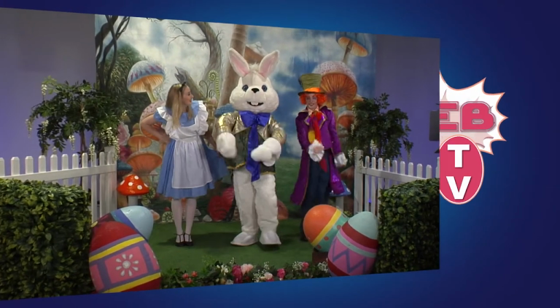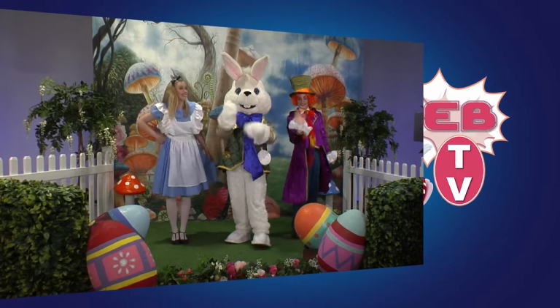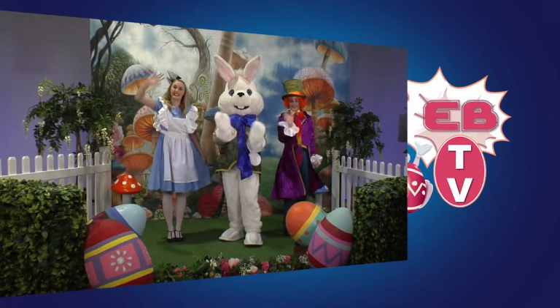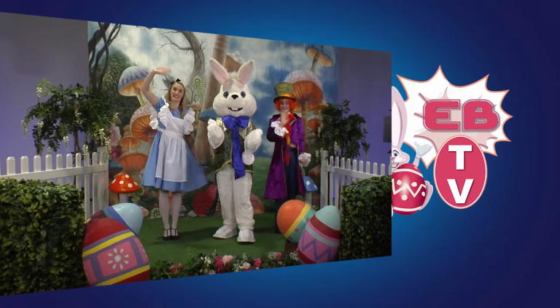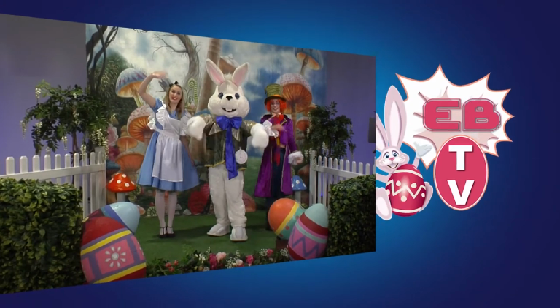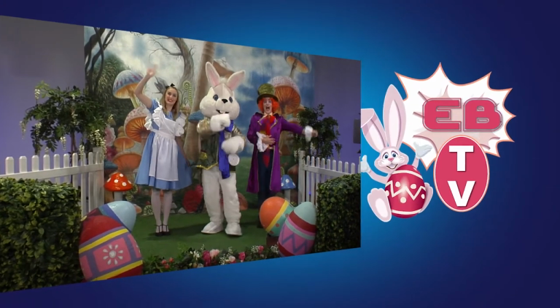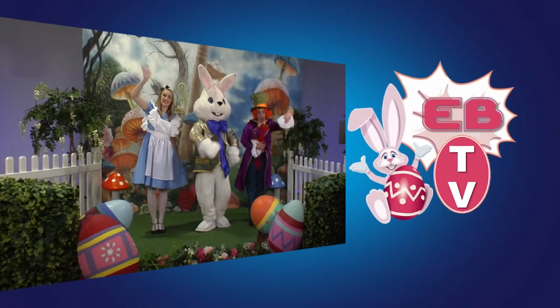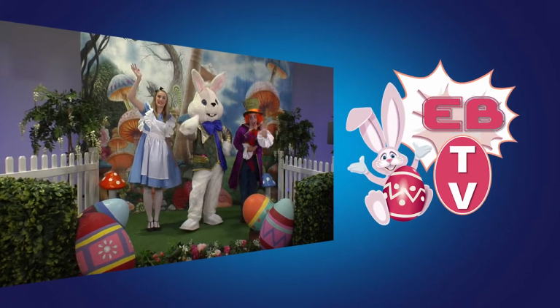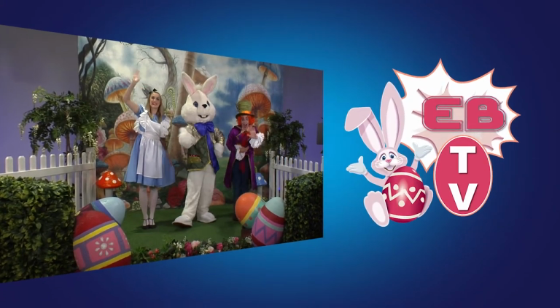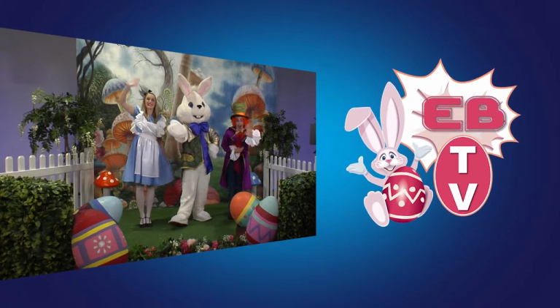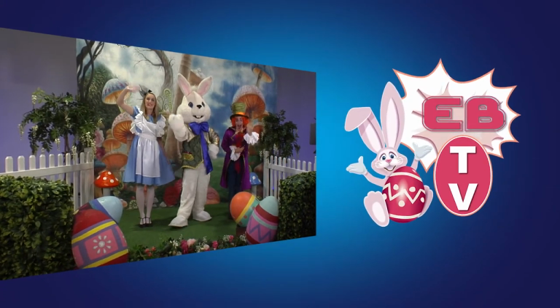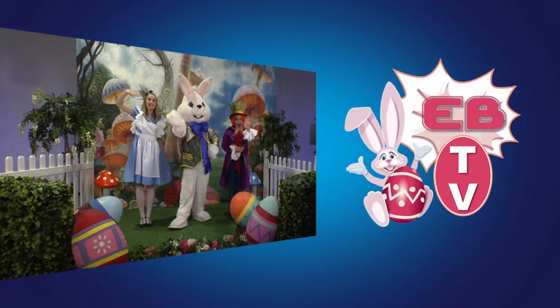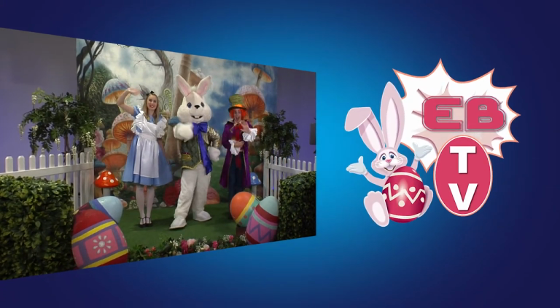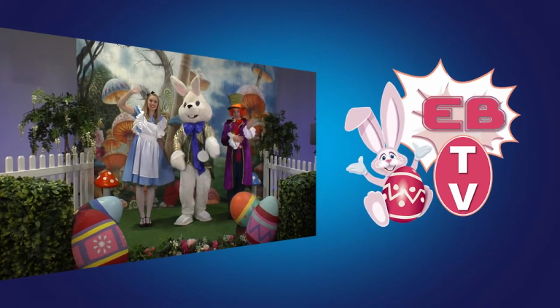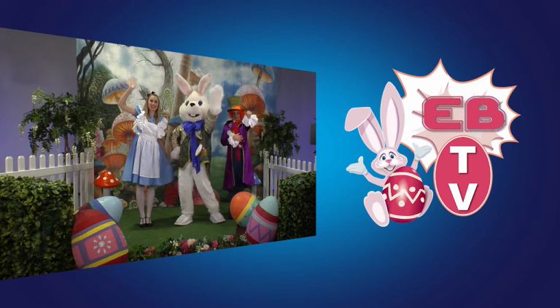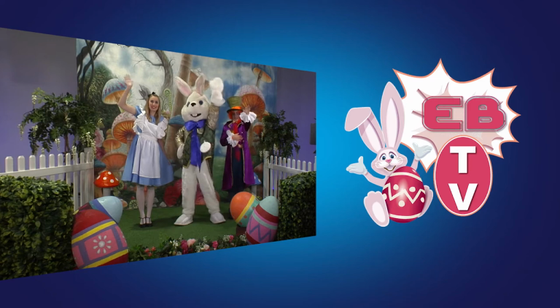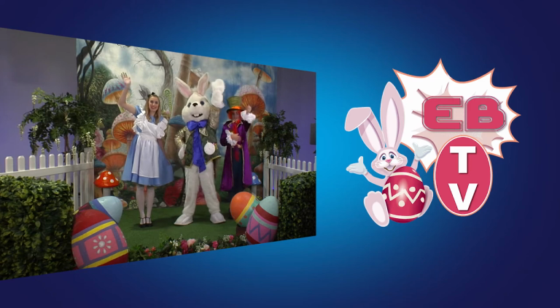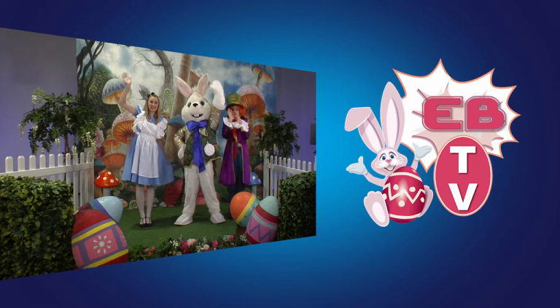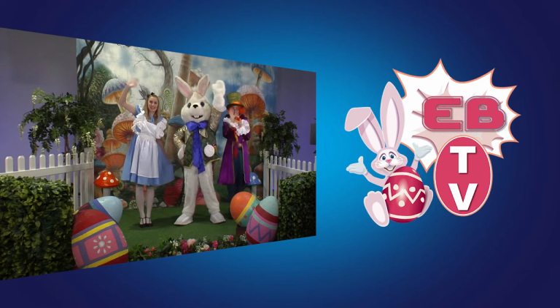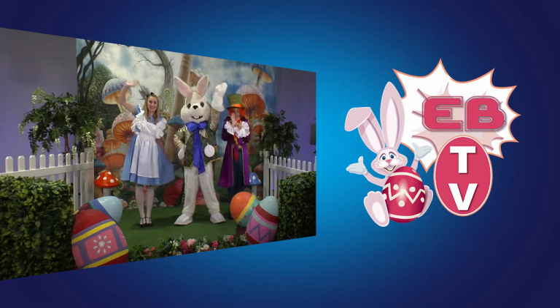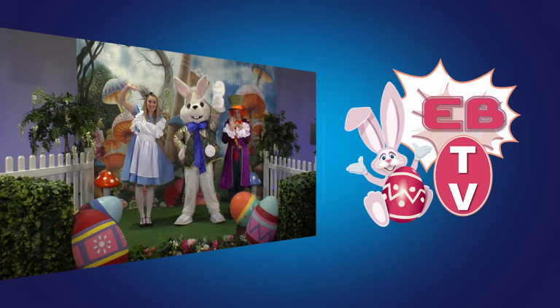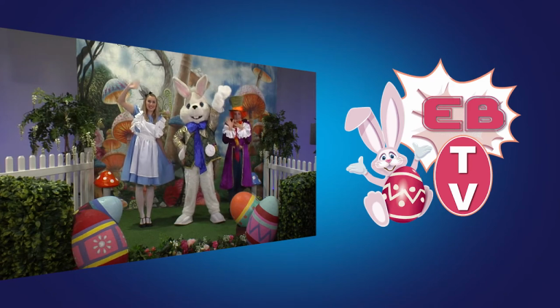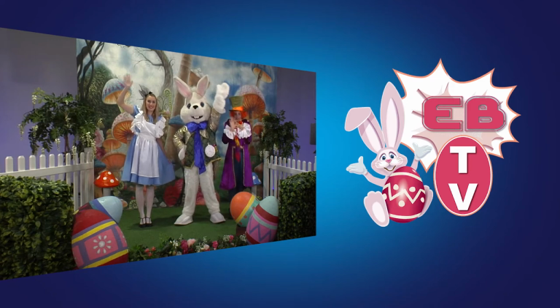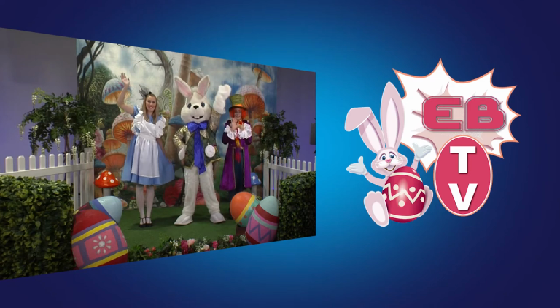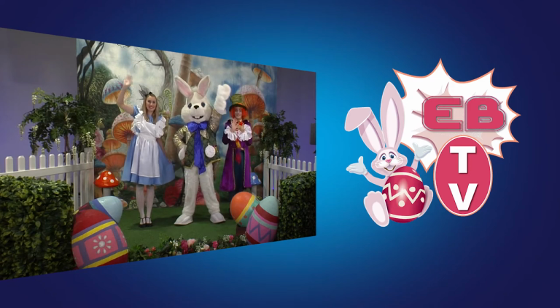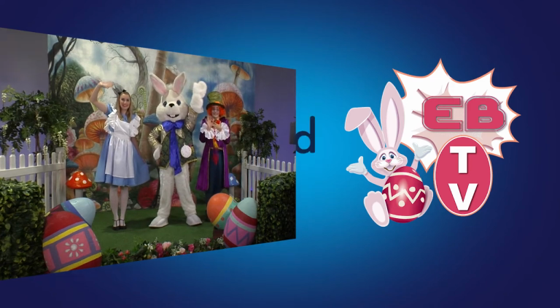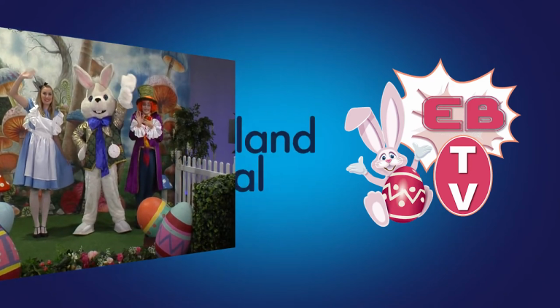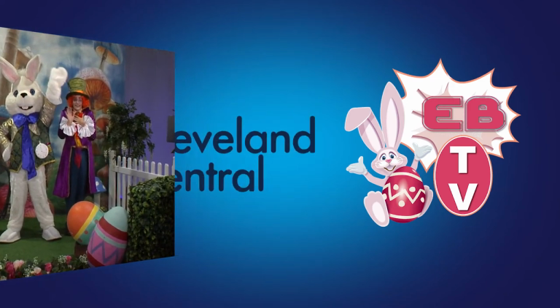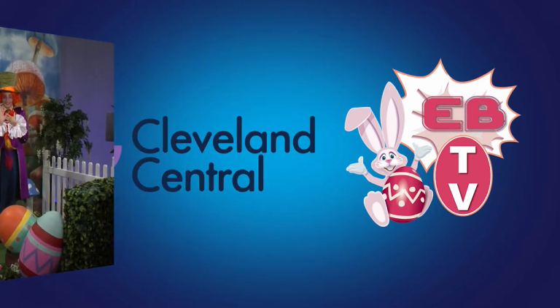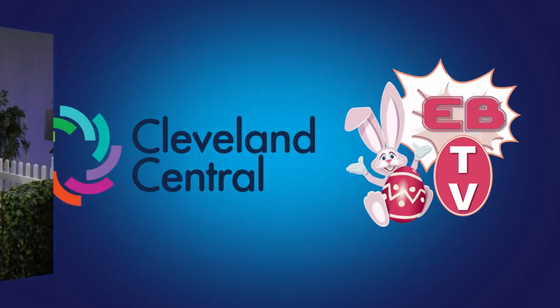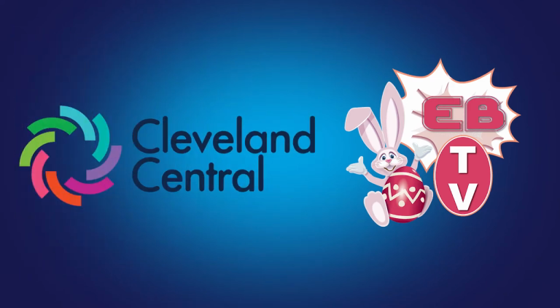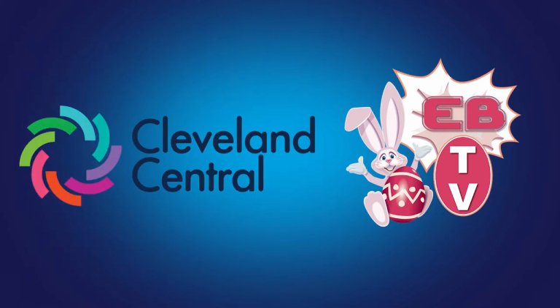Hi everyone and welcome to EBTV, brought to you by Cleveland Central.